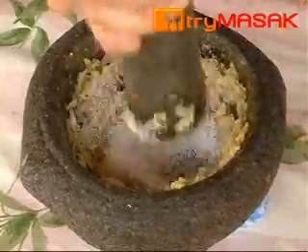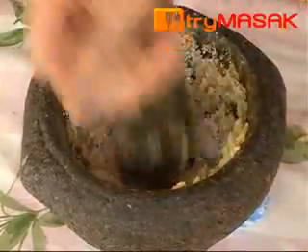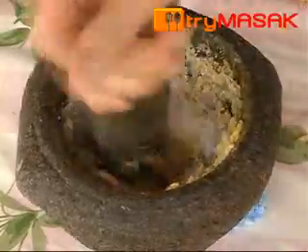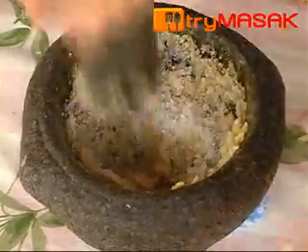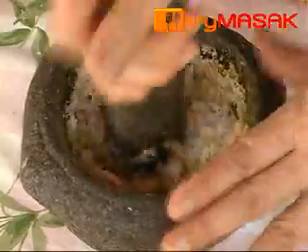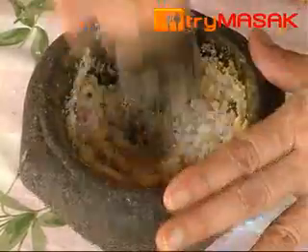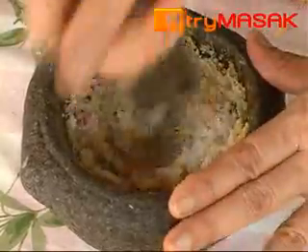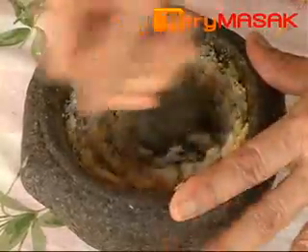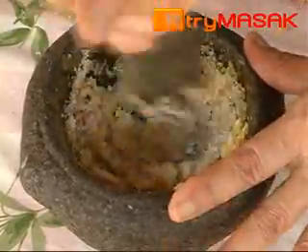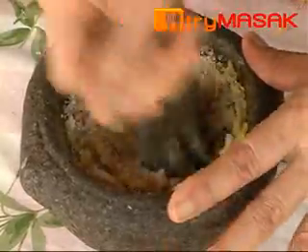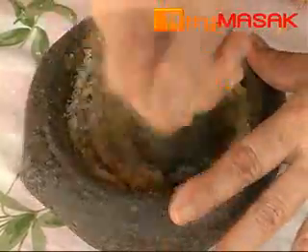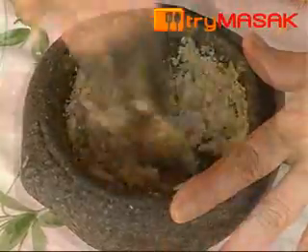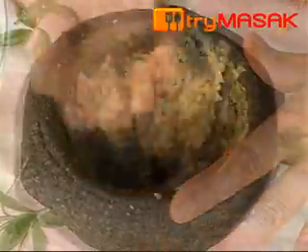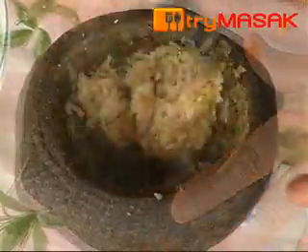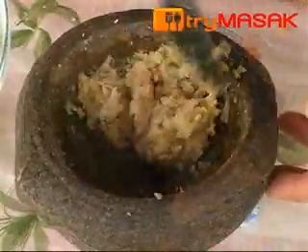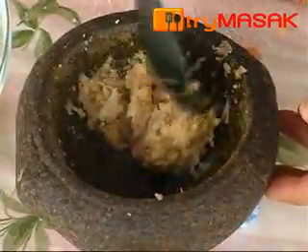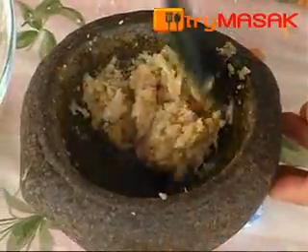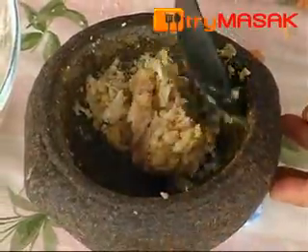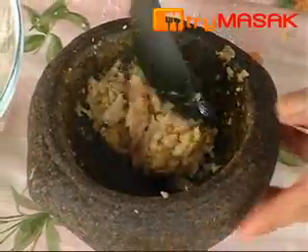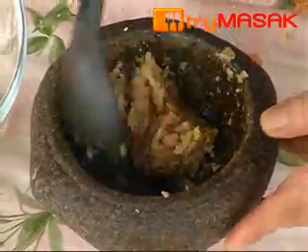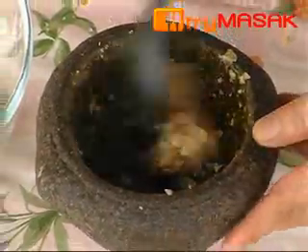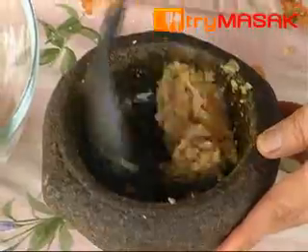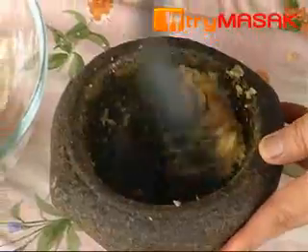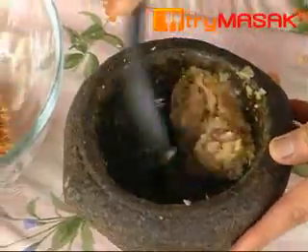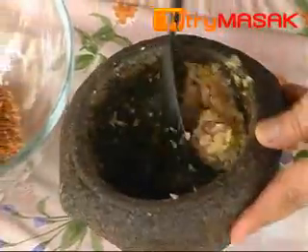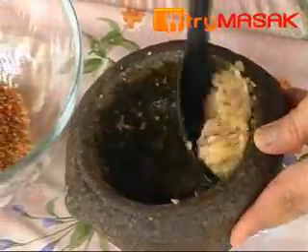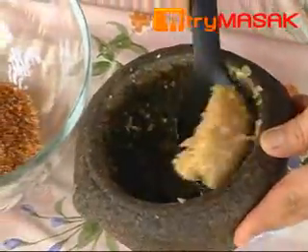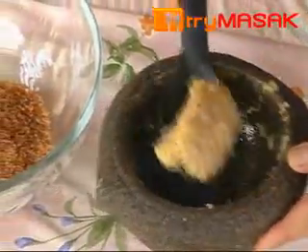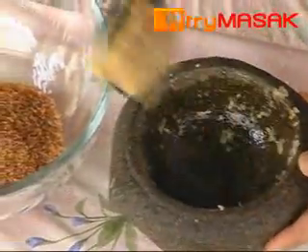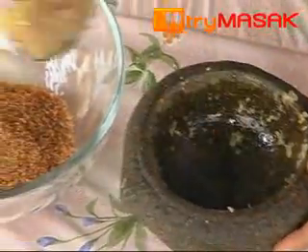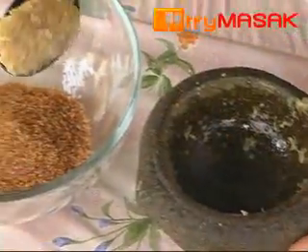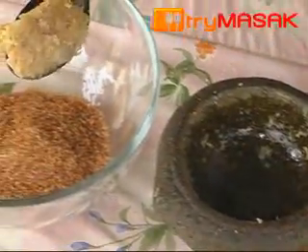When crushed, put in a bit of sugar. After that, put those ingredients into a bowl.